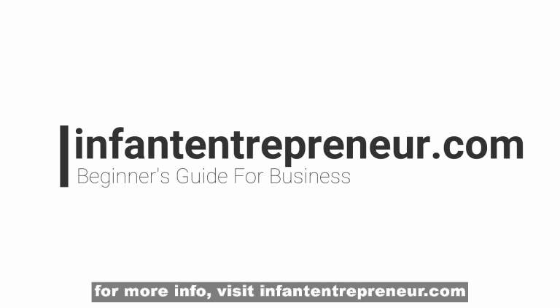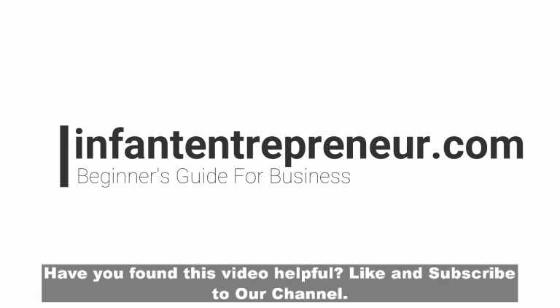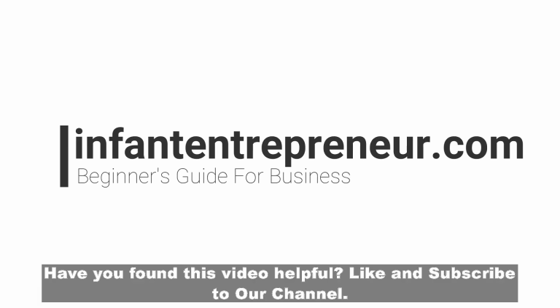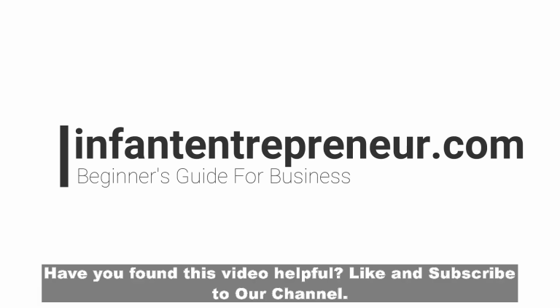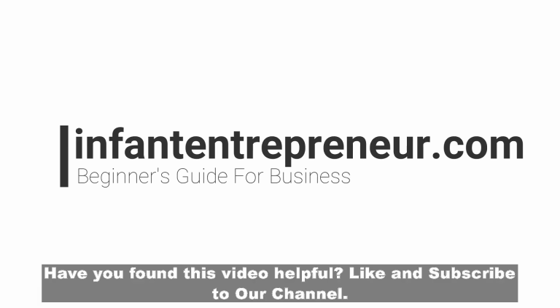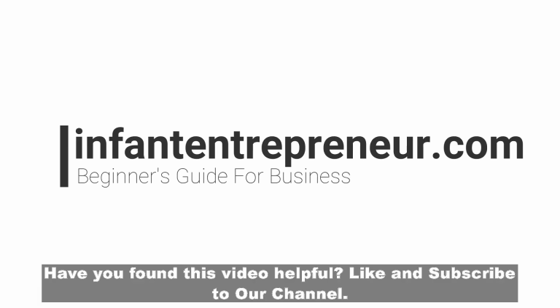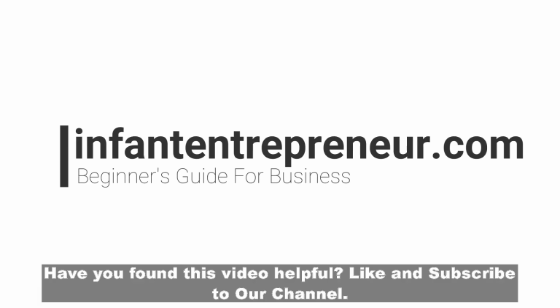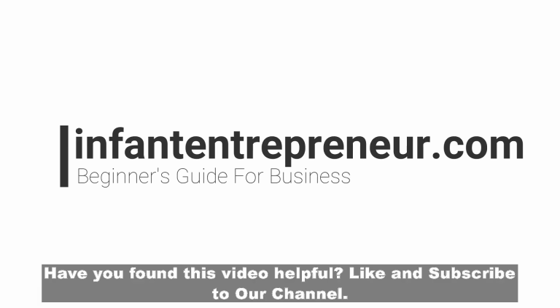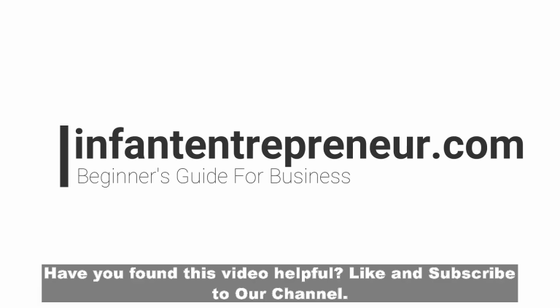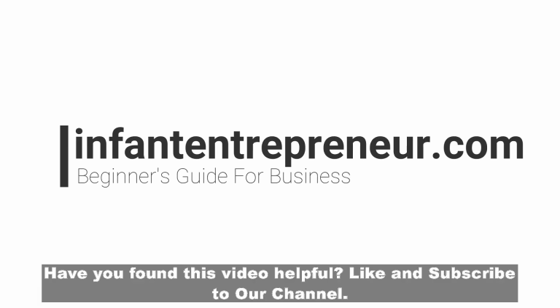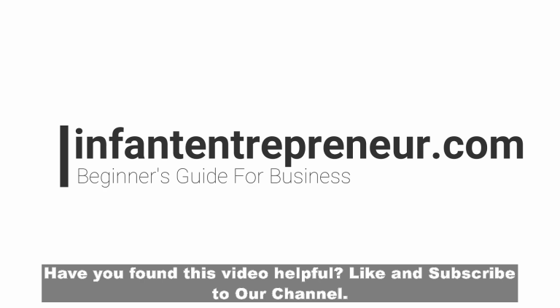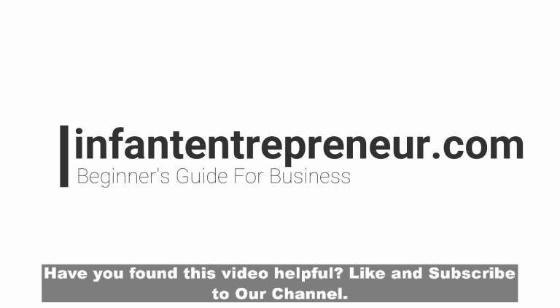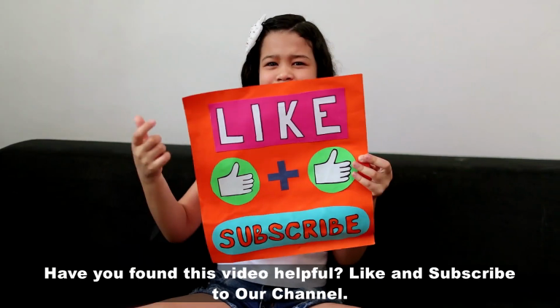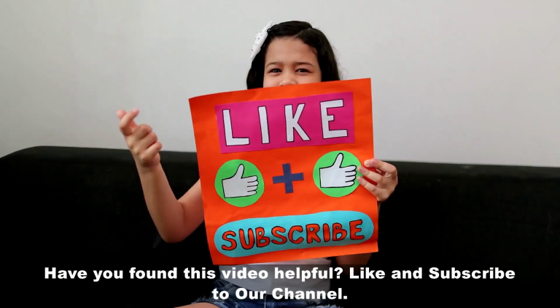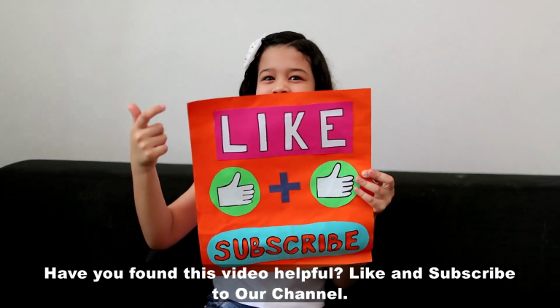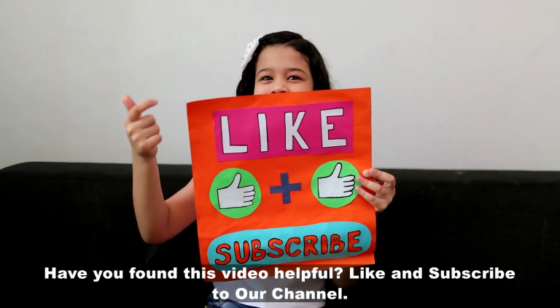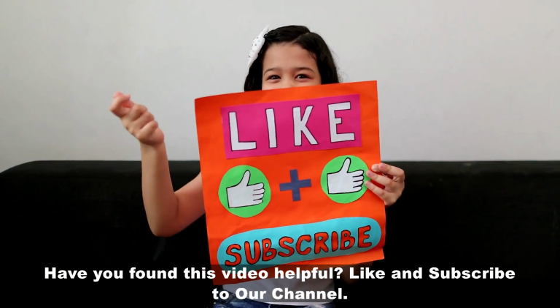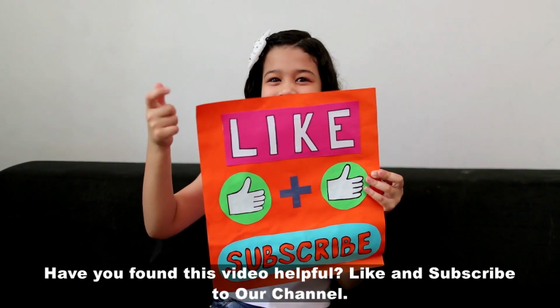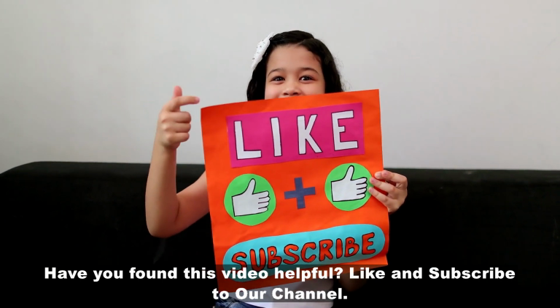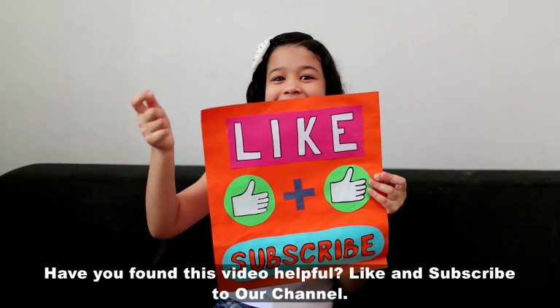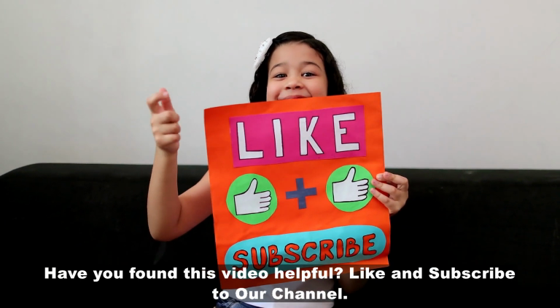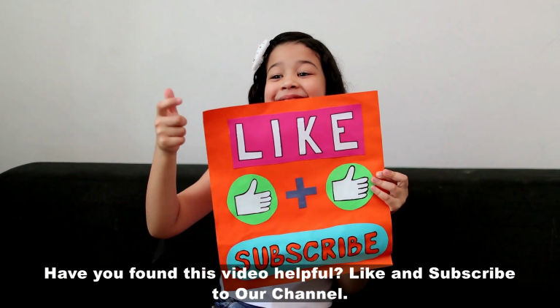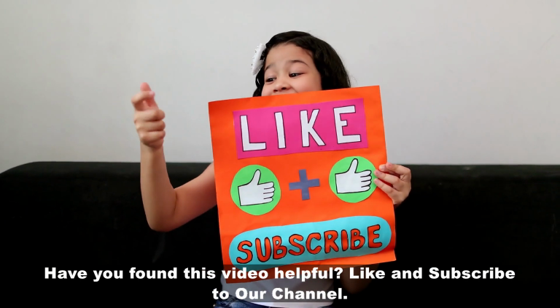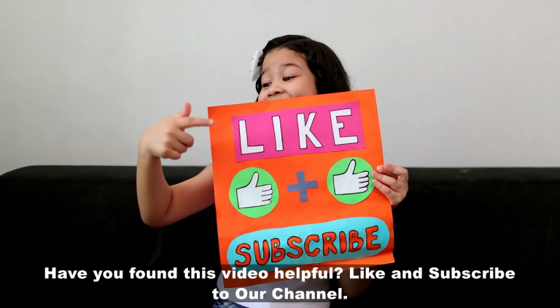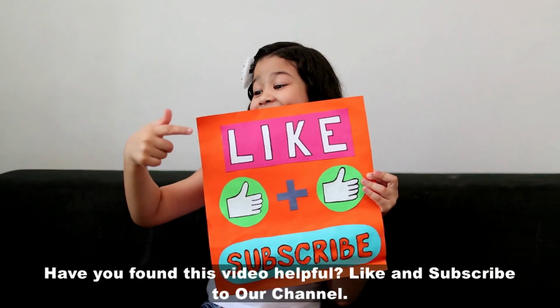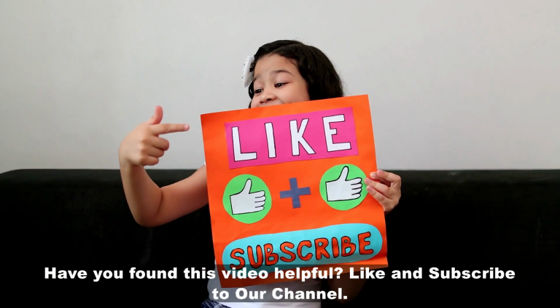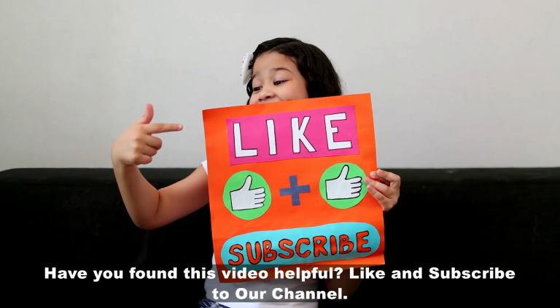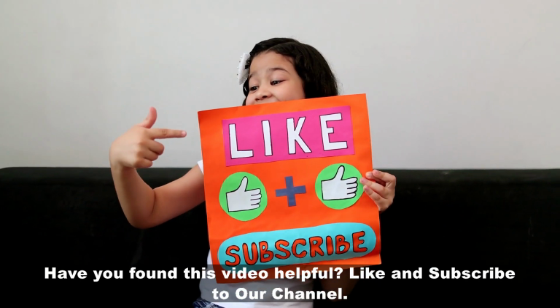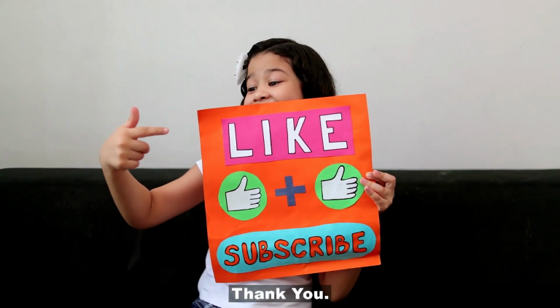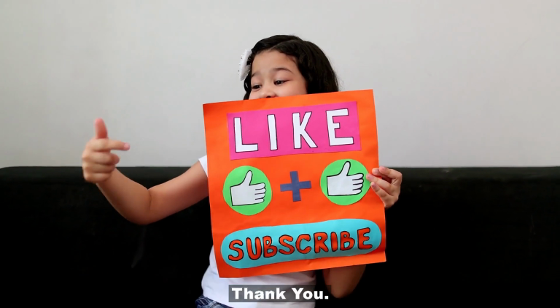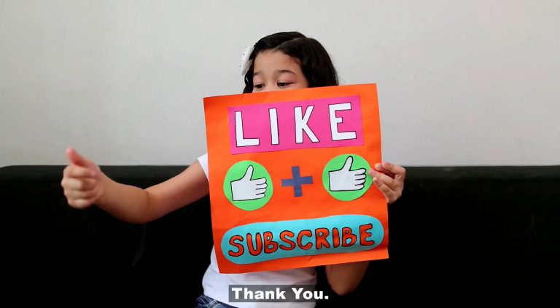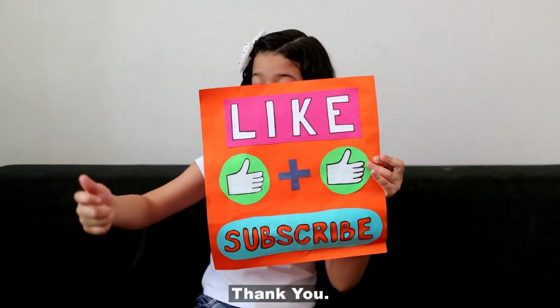Have you found this video helpful? Like and subscribe to our channel. Thank you.